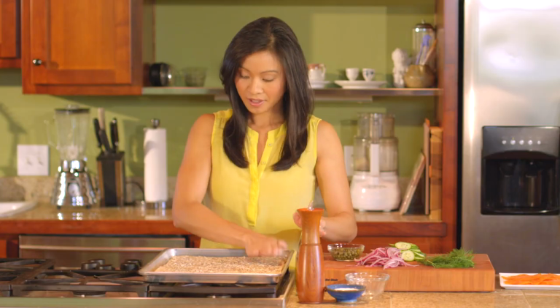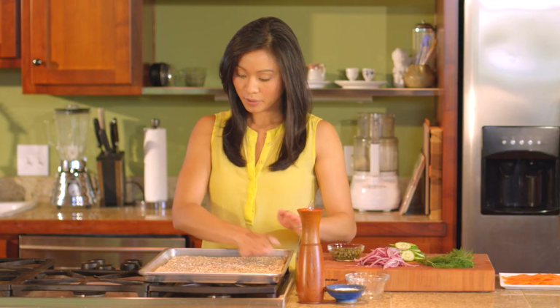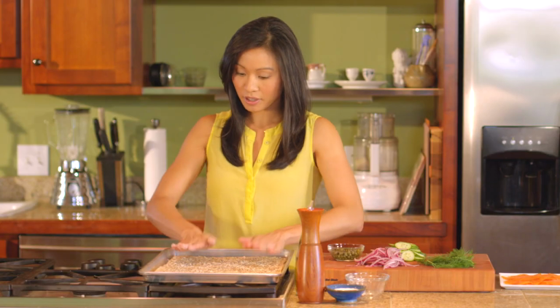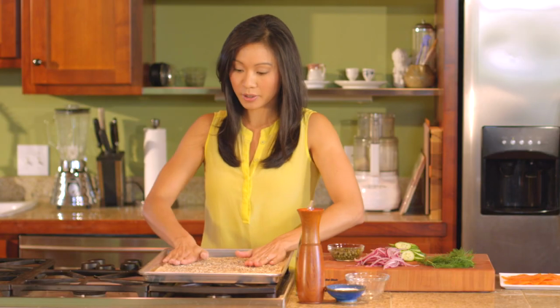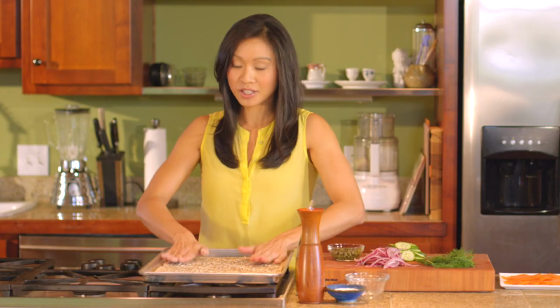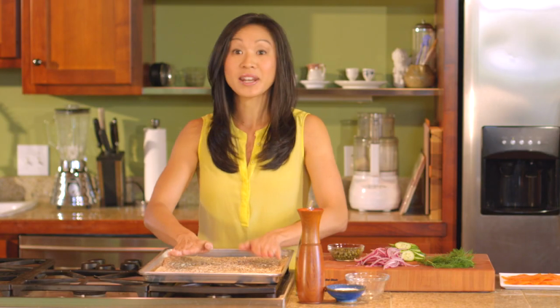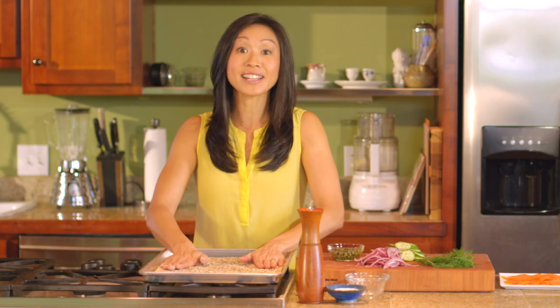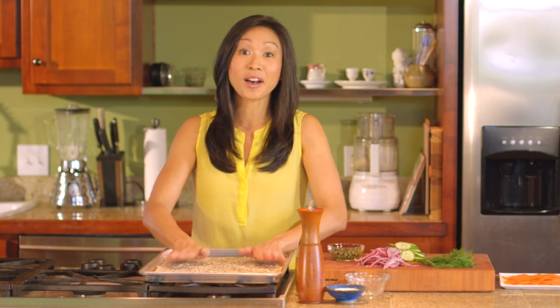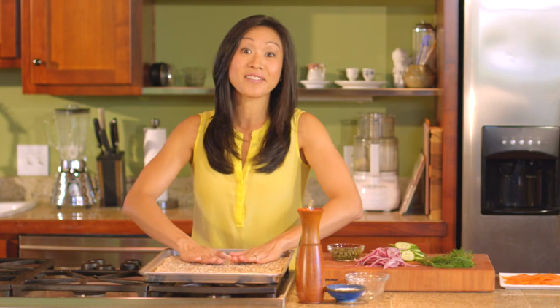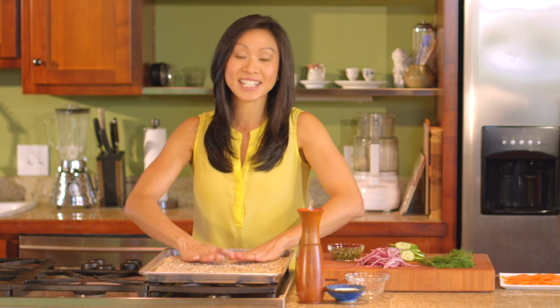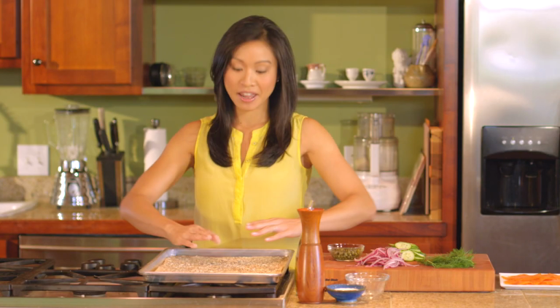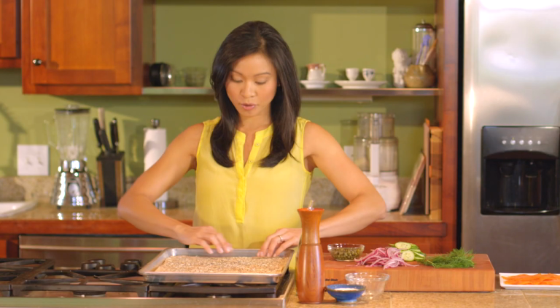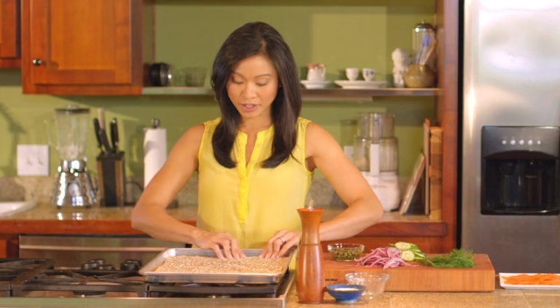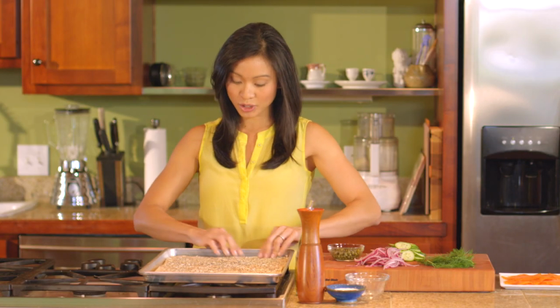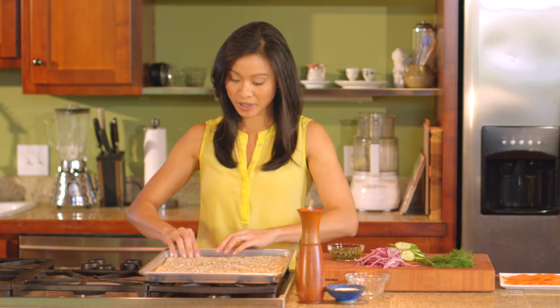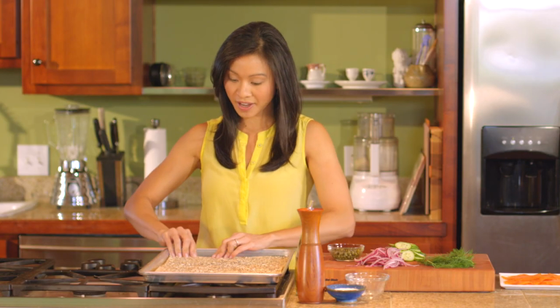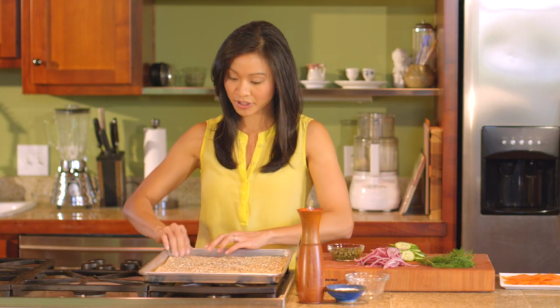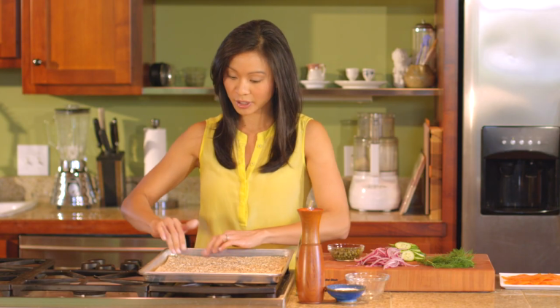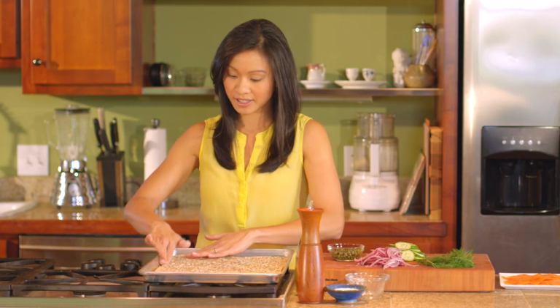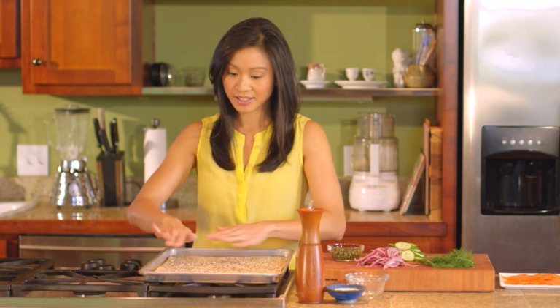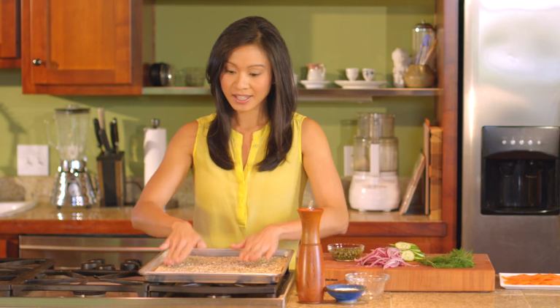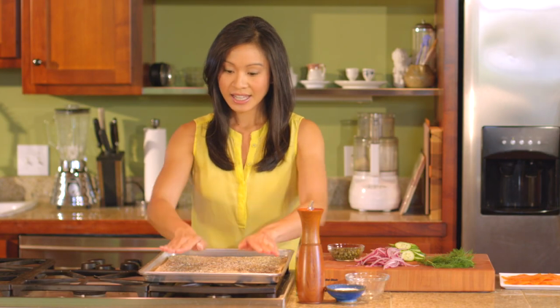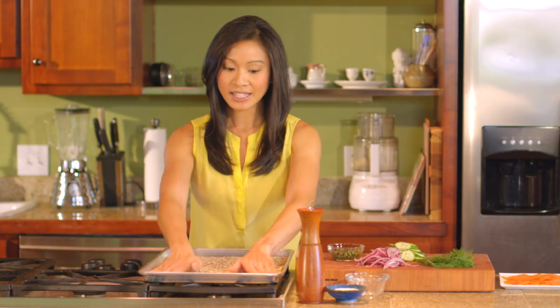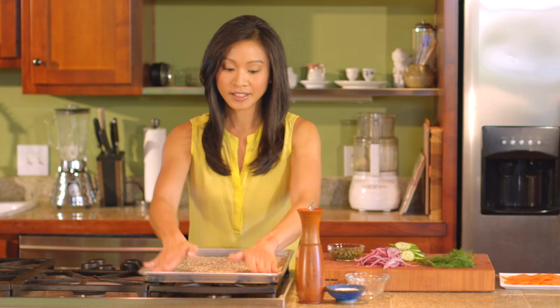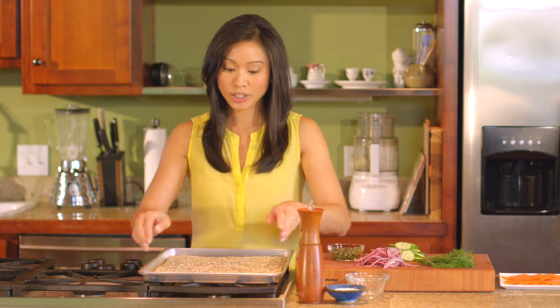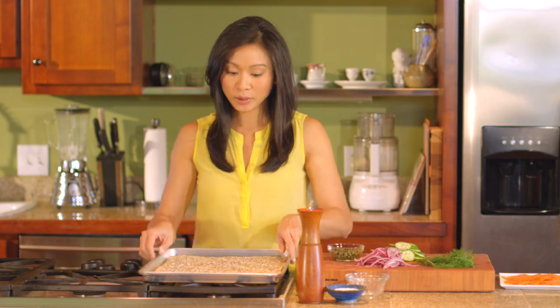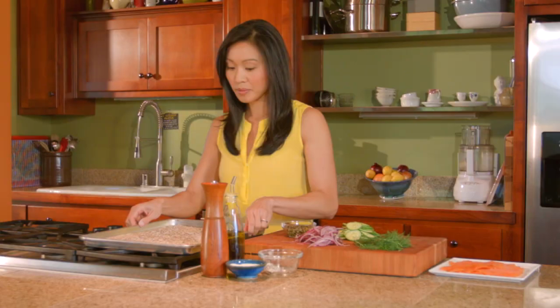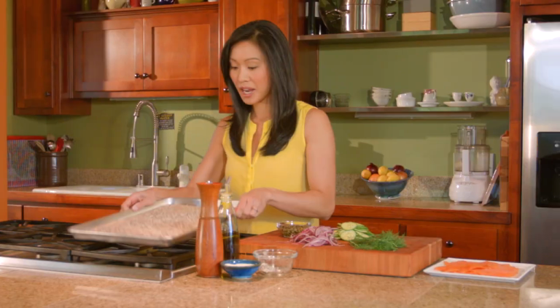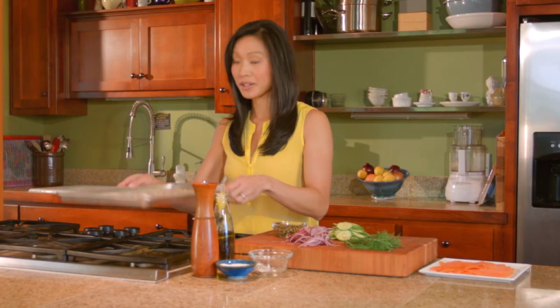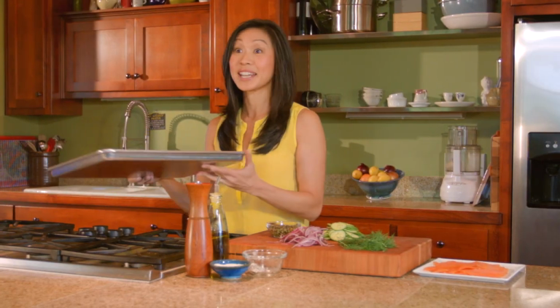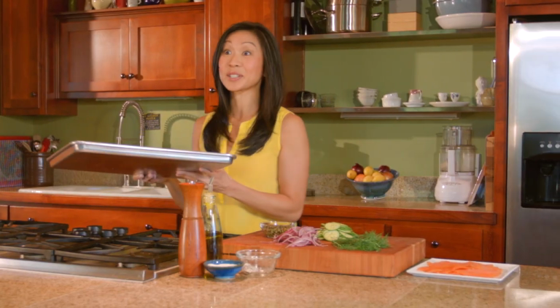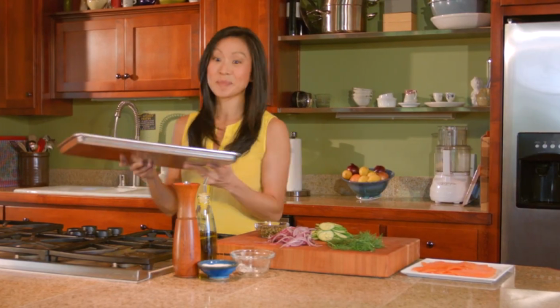We are going into a nice hot oven today — 425 degrees — until it's golden brown and crispy.